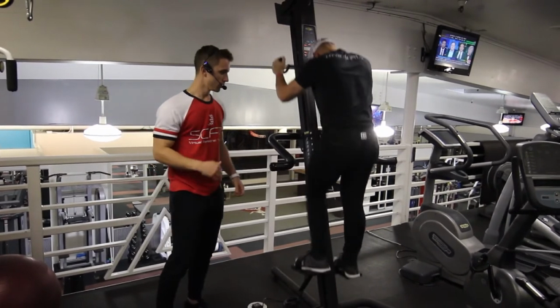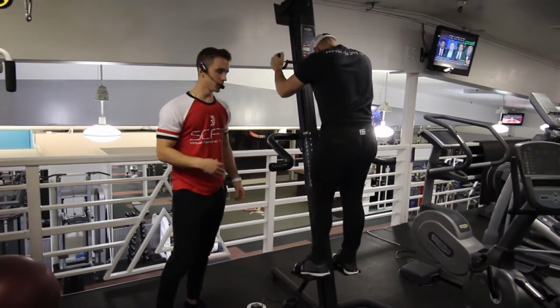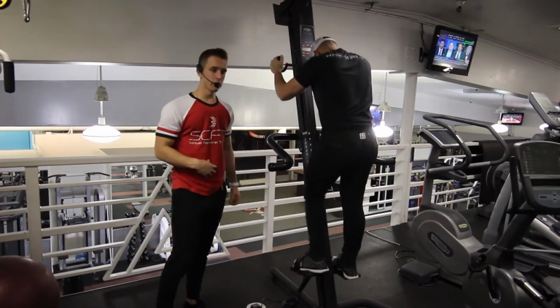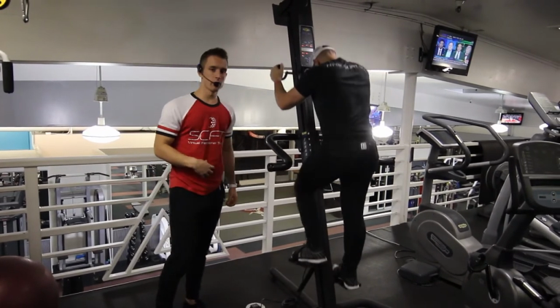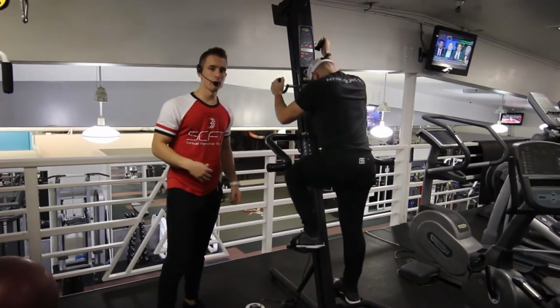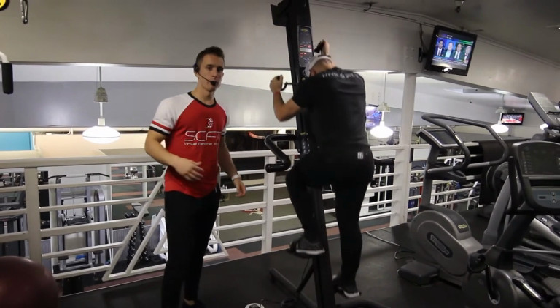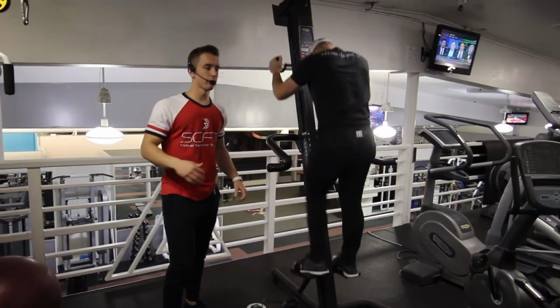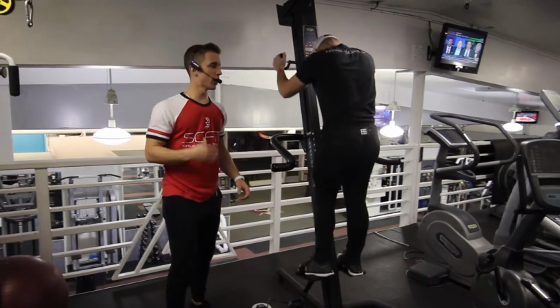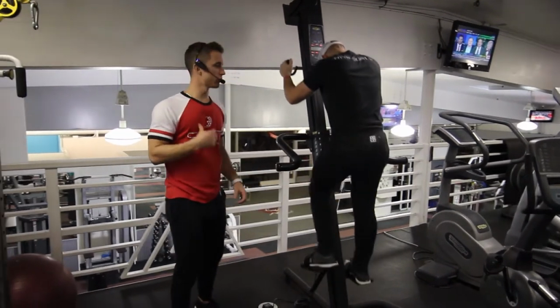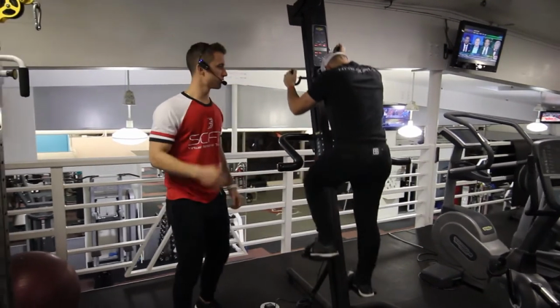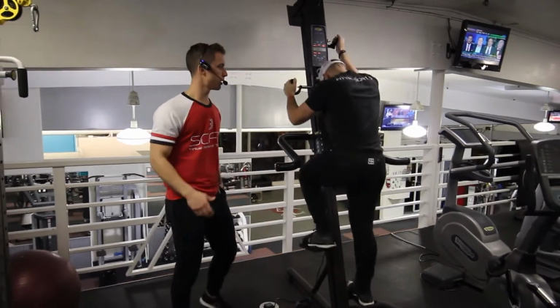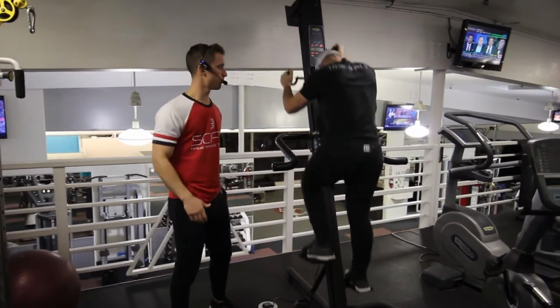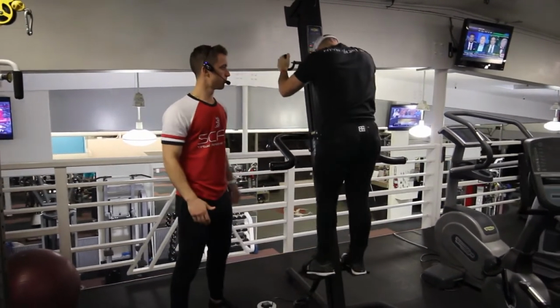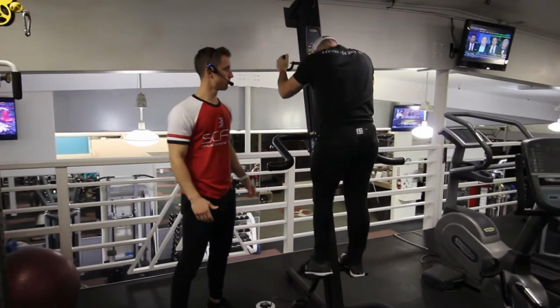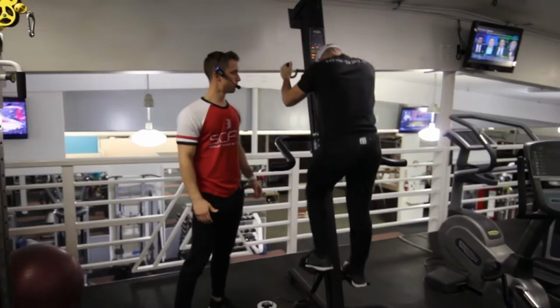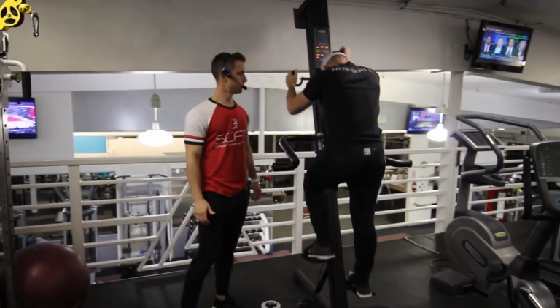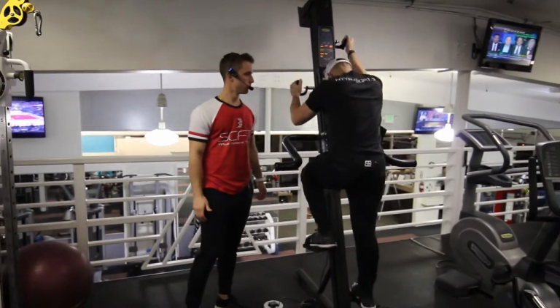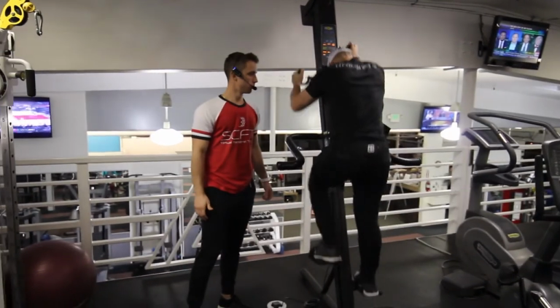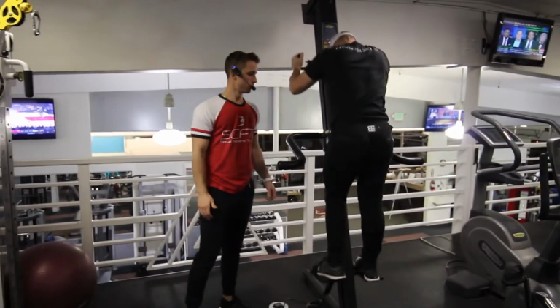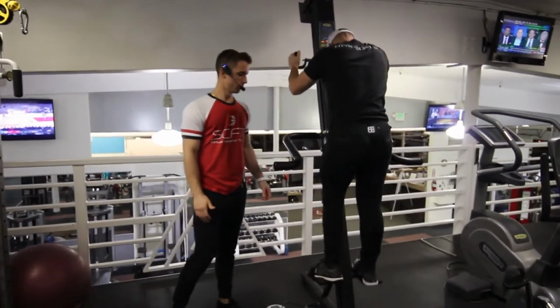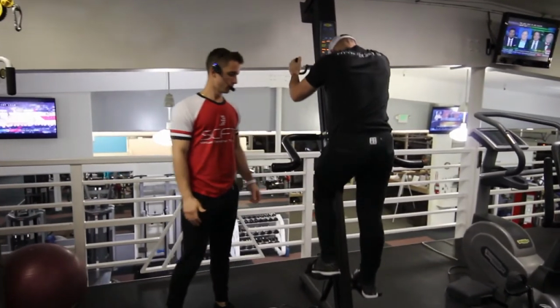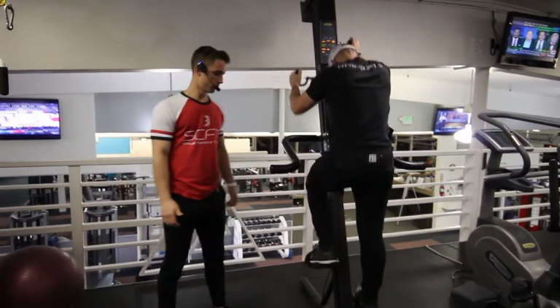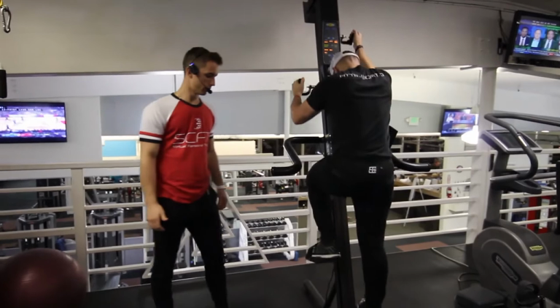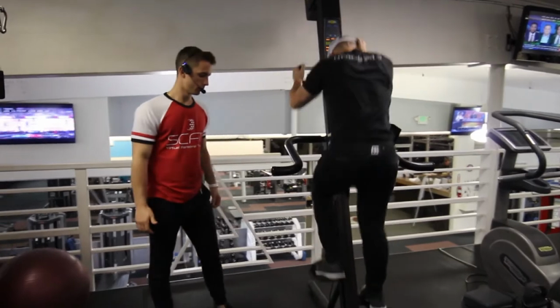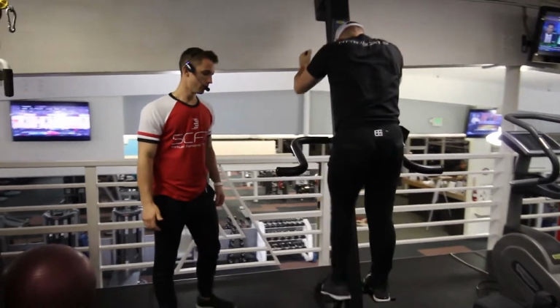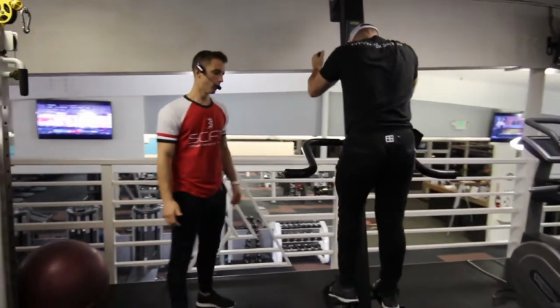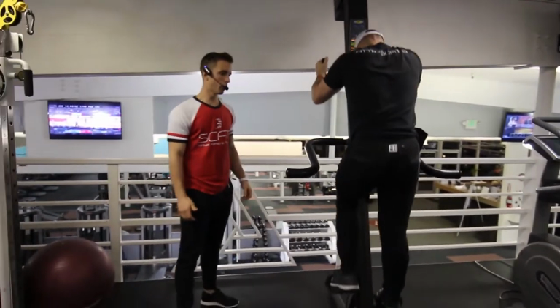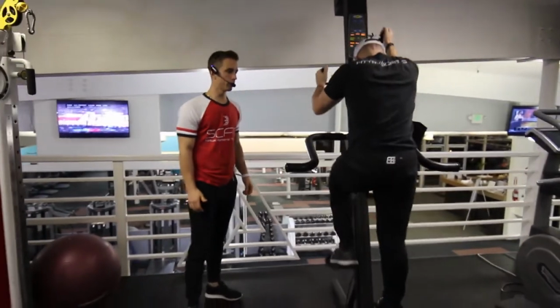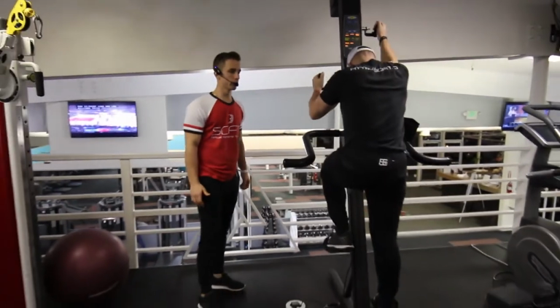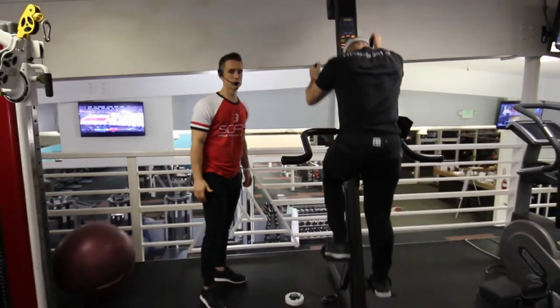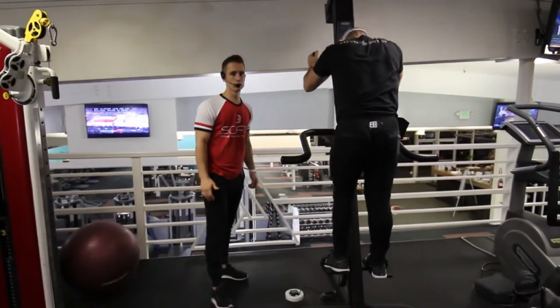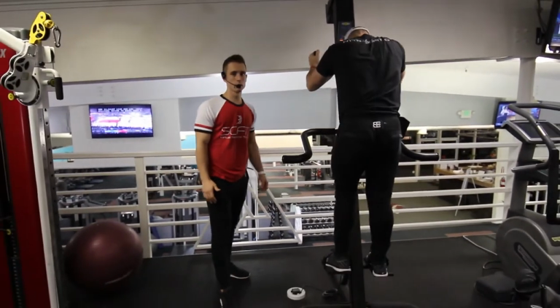Stomach in, back flat, chest up. Perfect. Good.